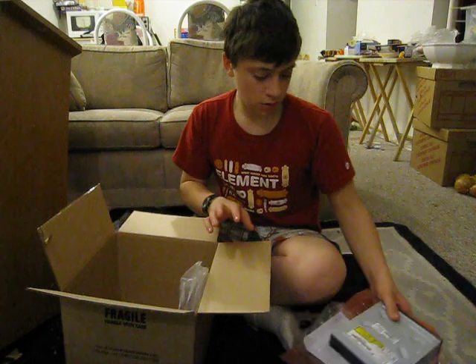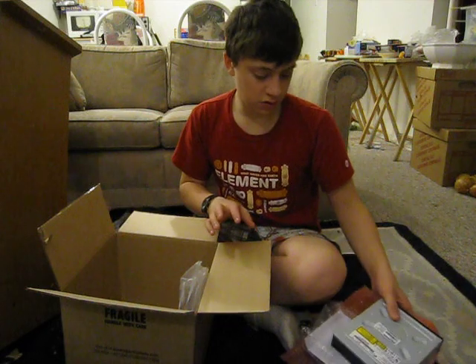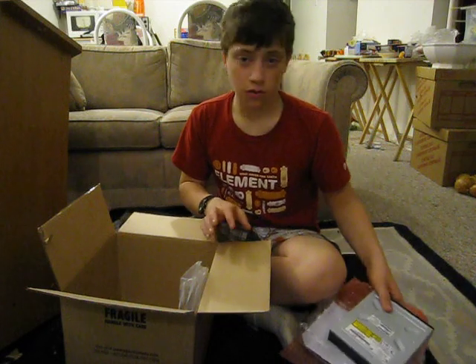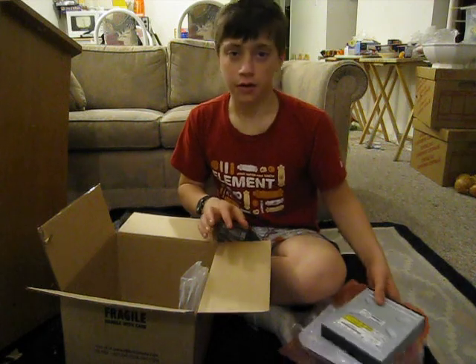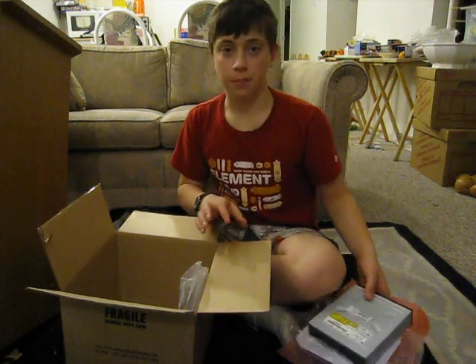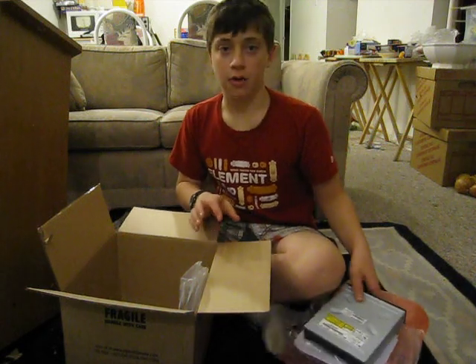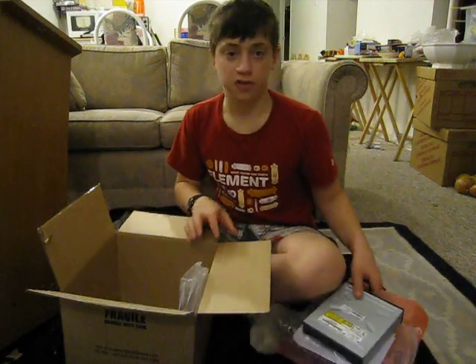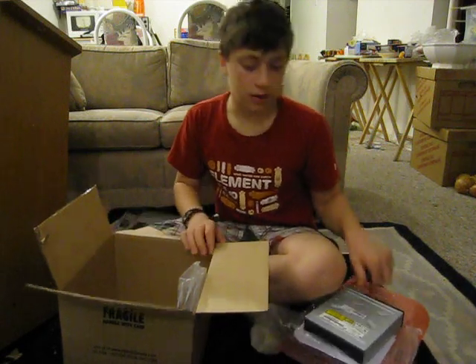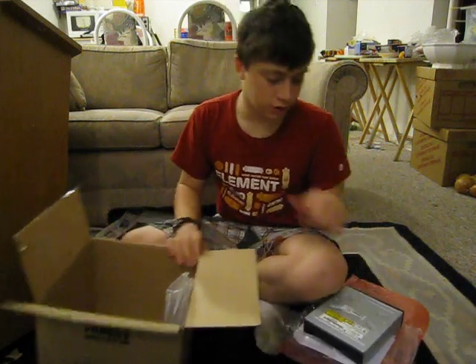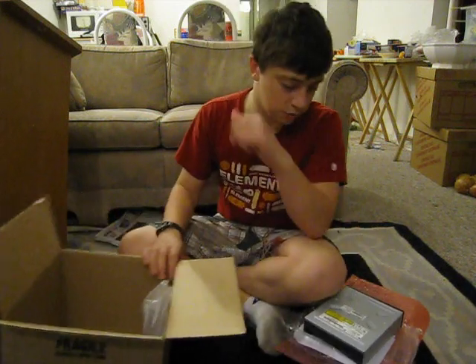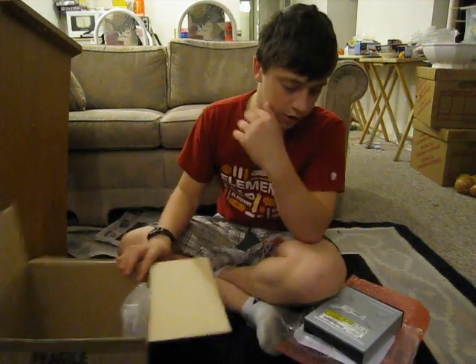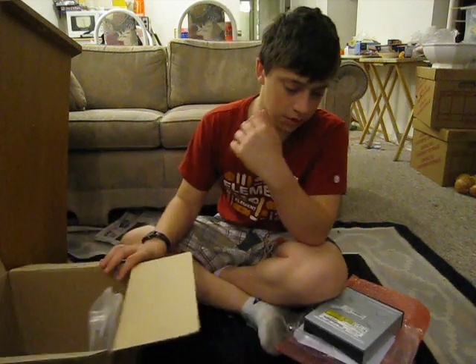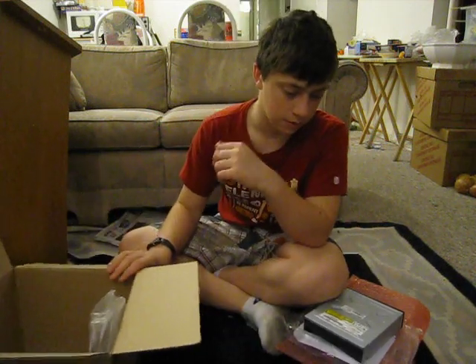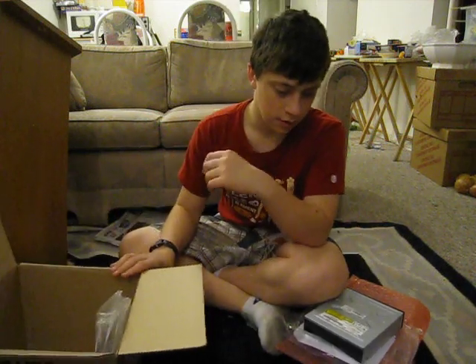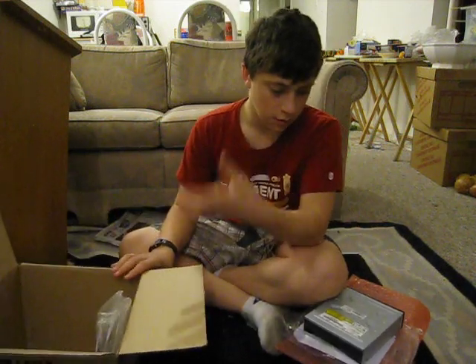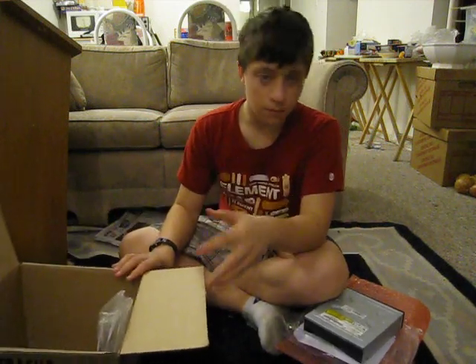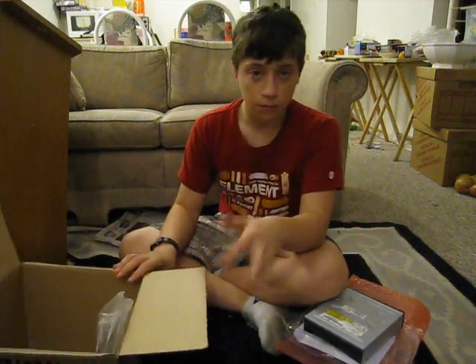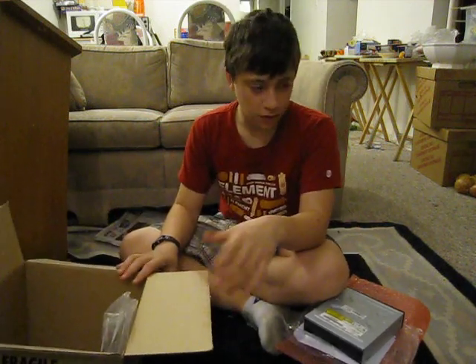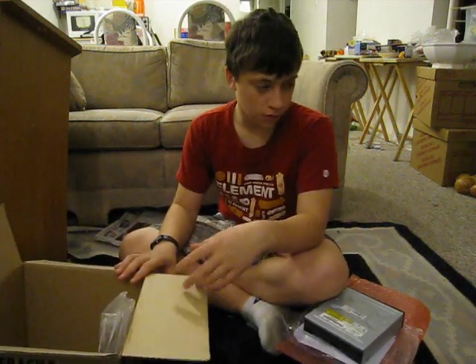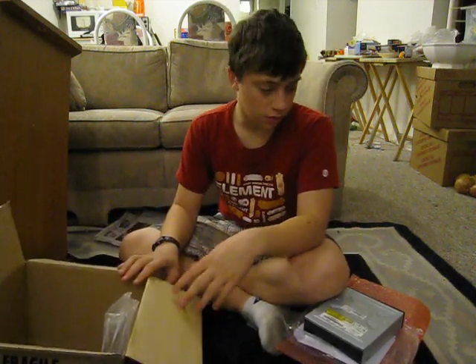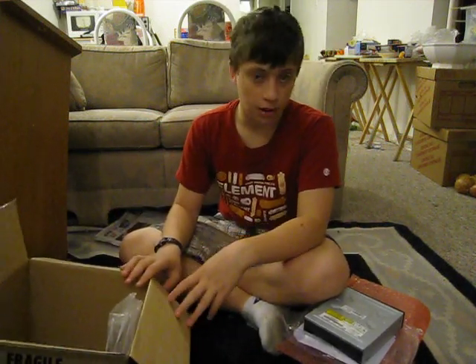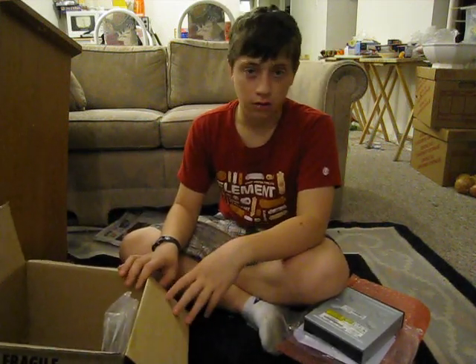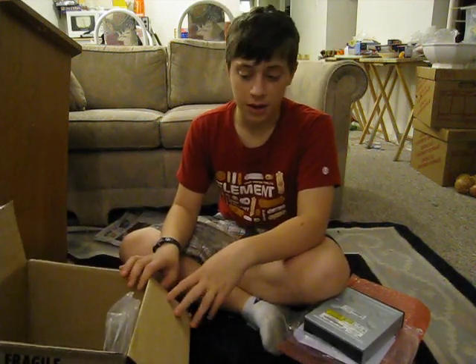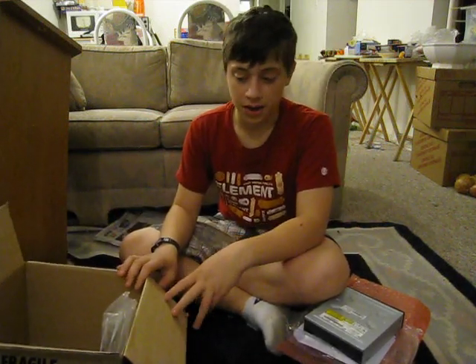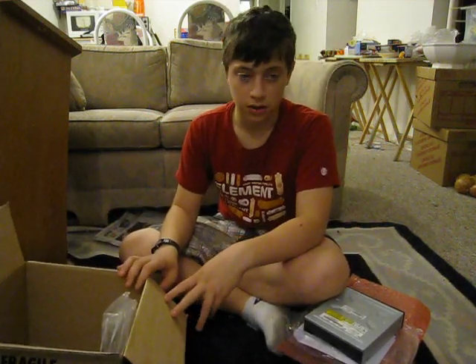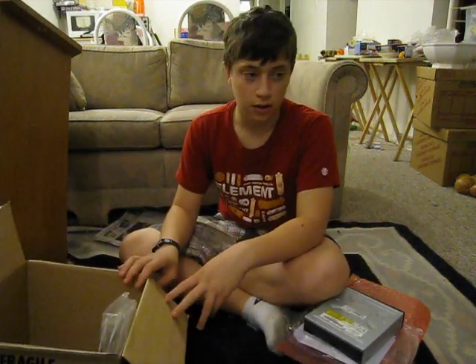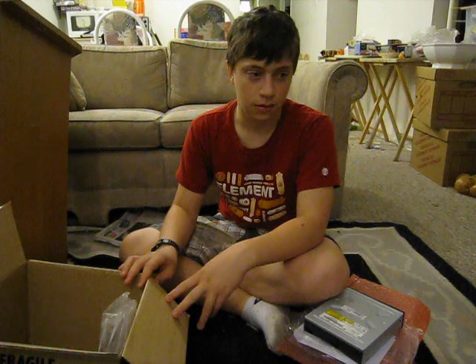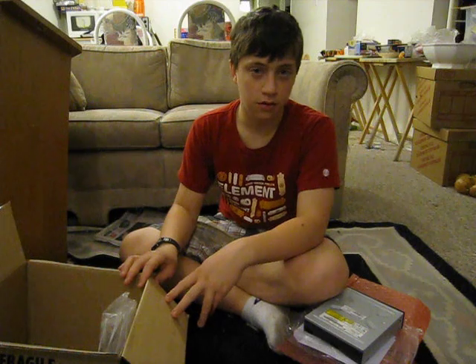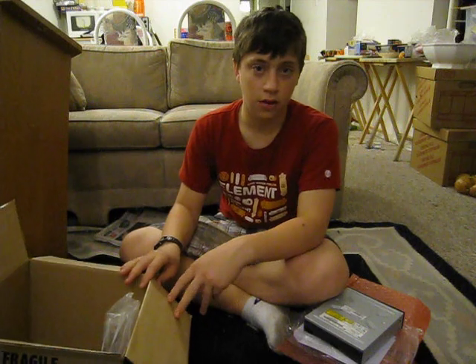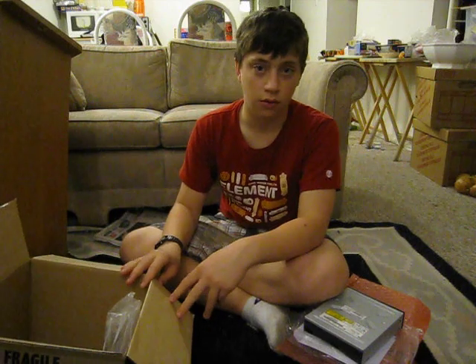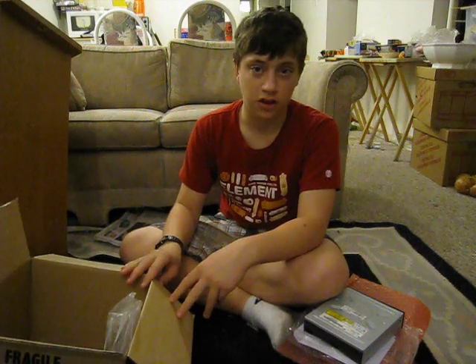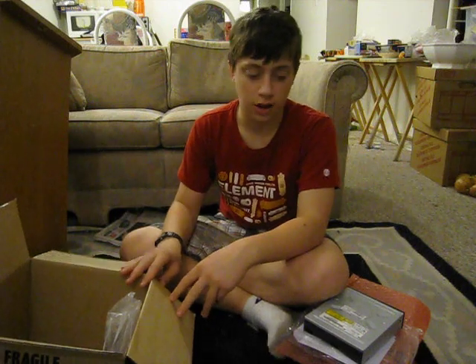So the power supply should be coming pretty soon. I'll get back to you then. See you later.